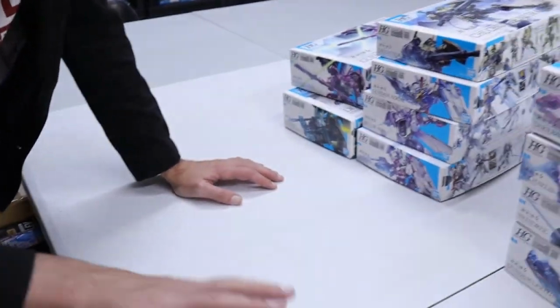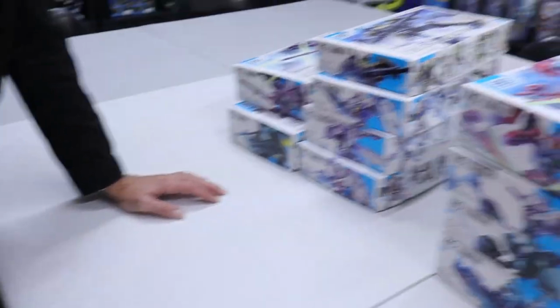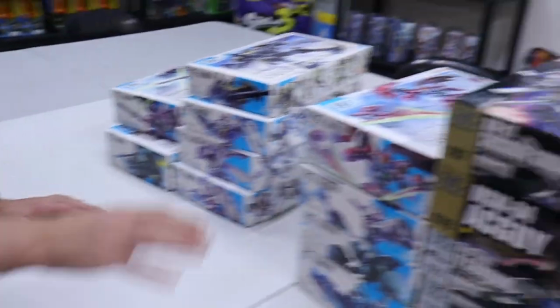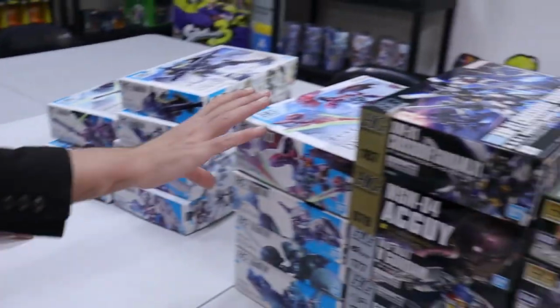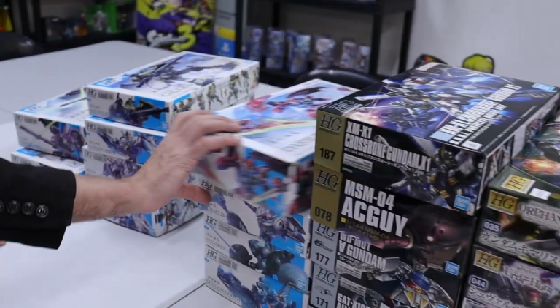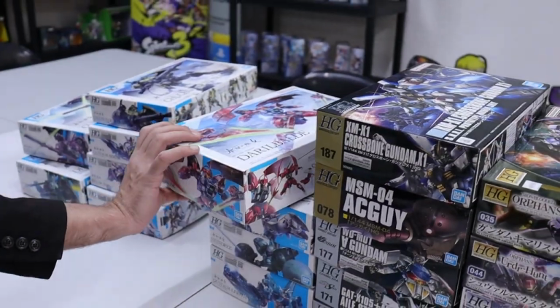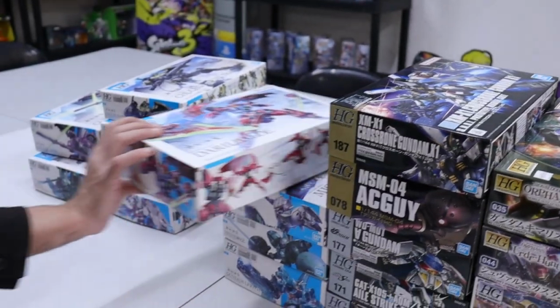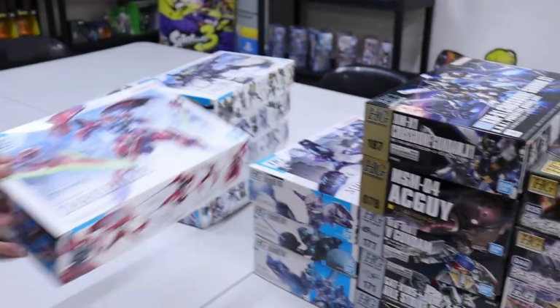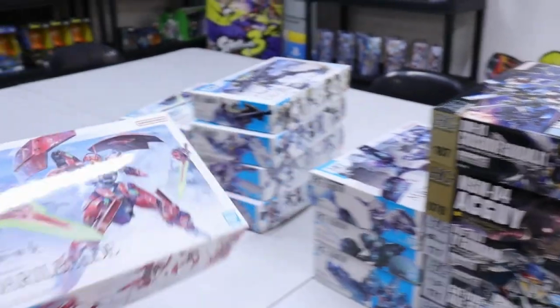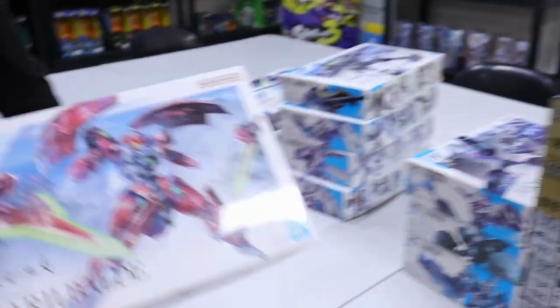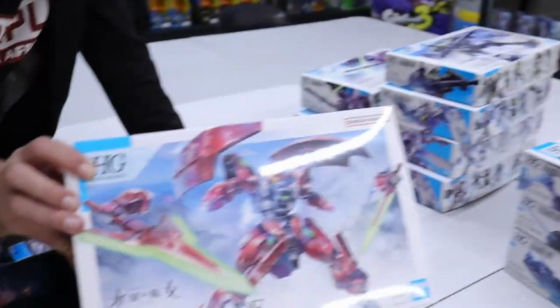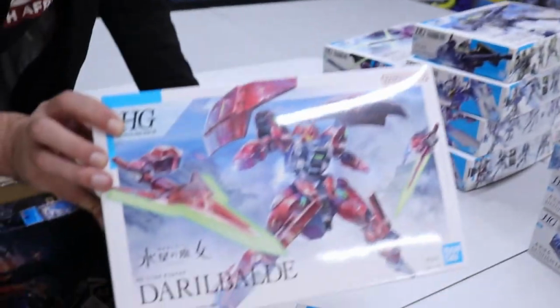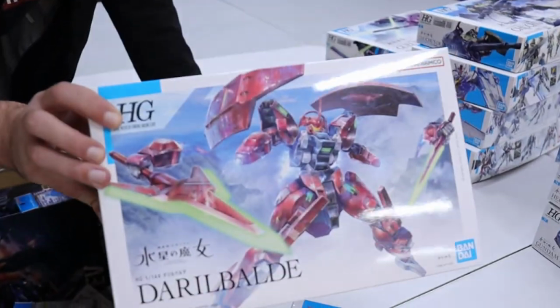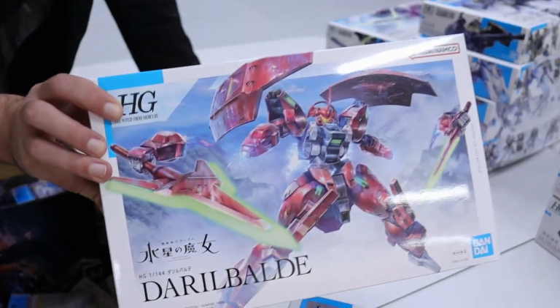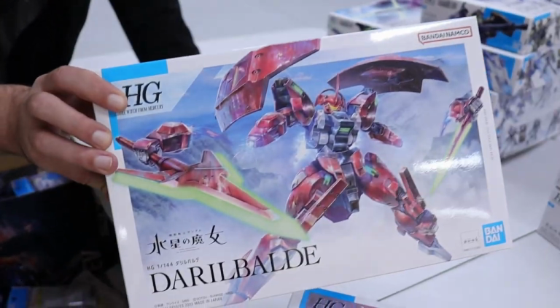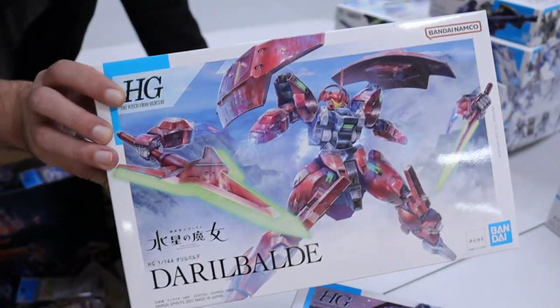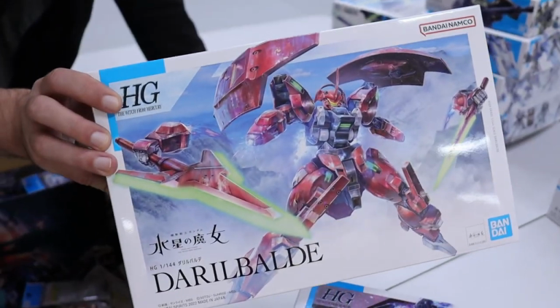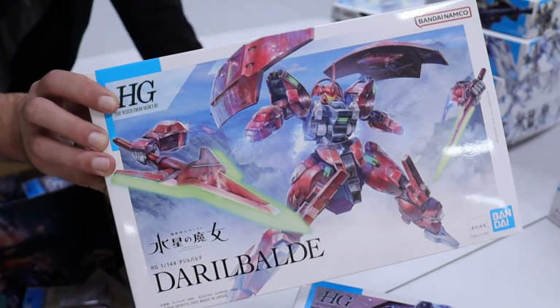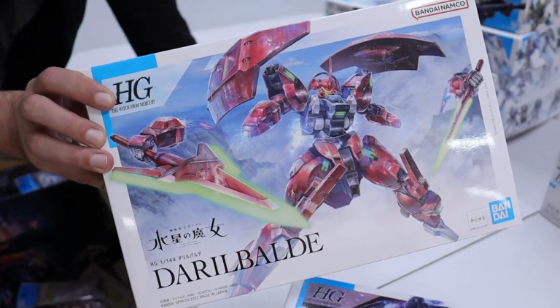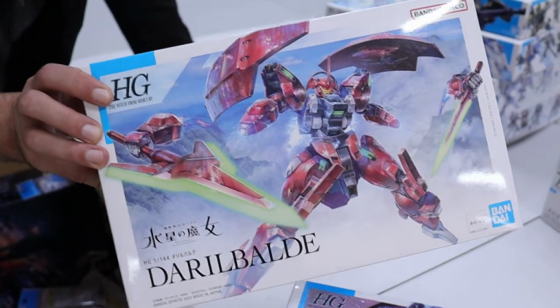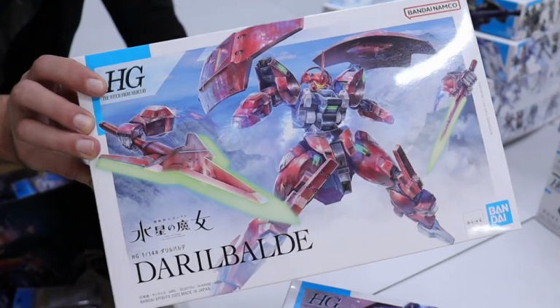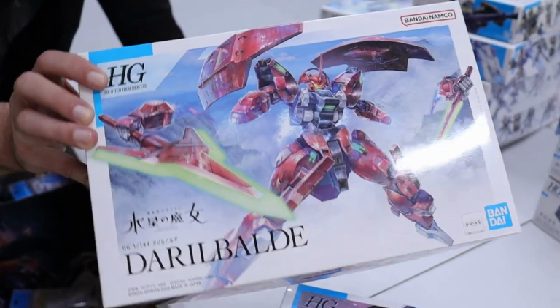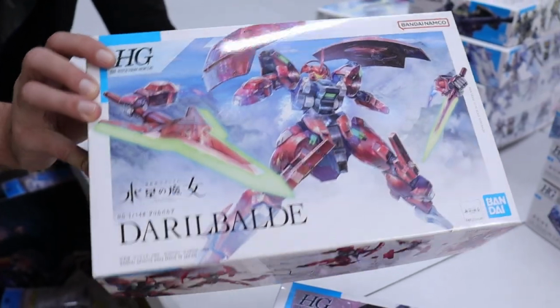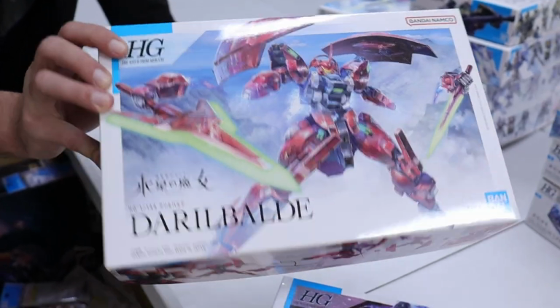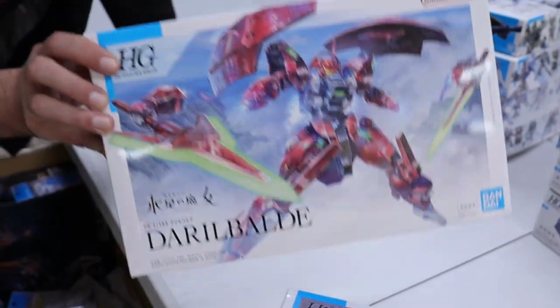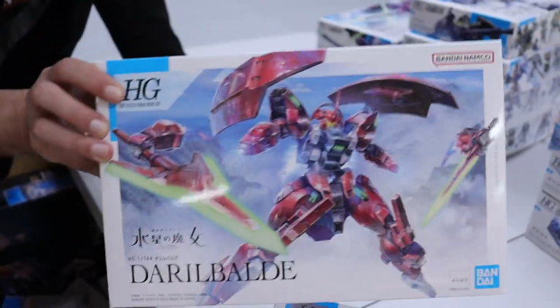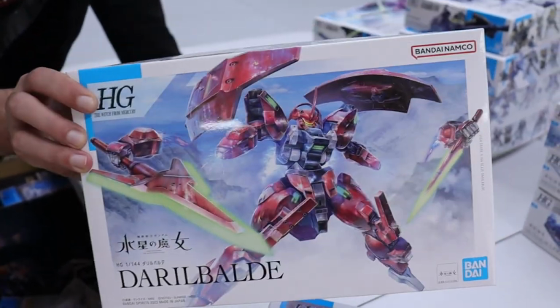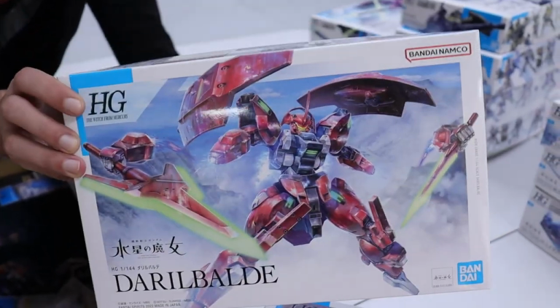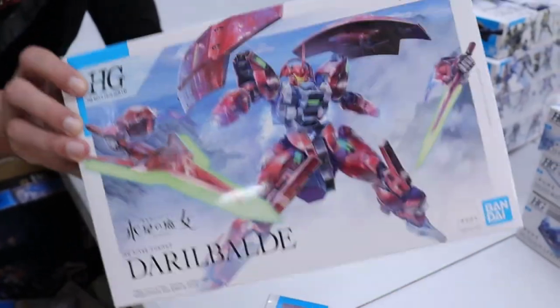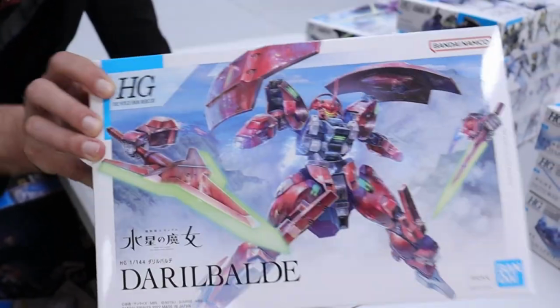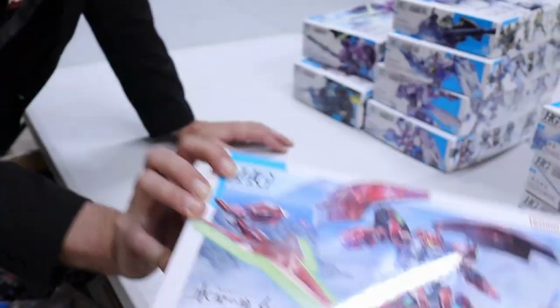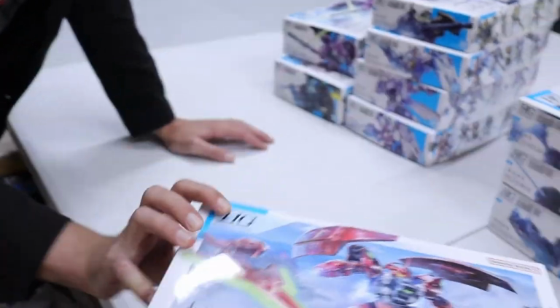Farak — because everybody loves this edgelord. And unlike some of these kits here, this one actually got more than ten seconds of screen time, which is pretty cool. Darryl Balde — however you want to pronounce it — it's back in.